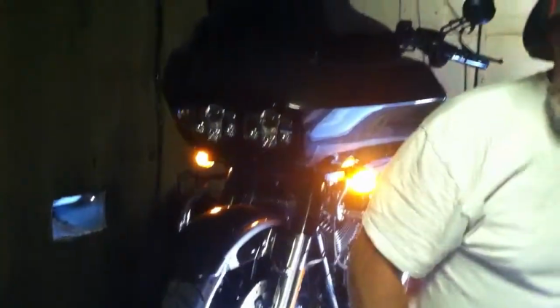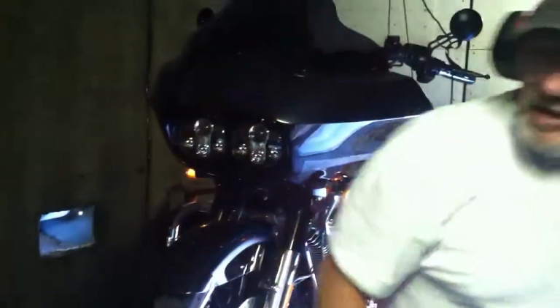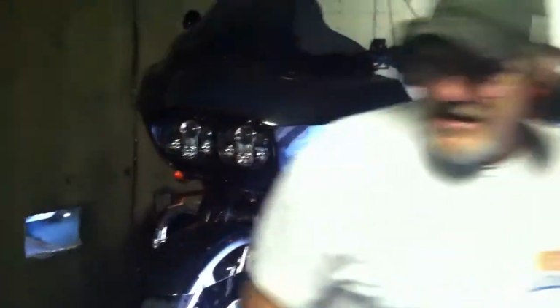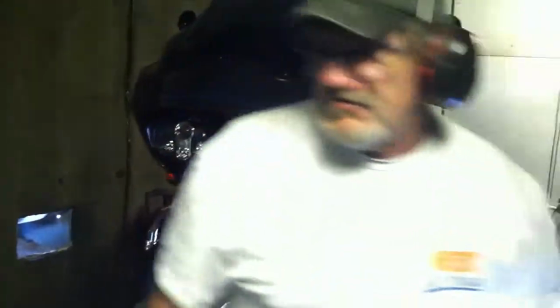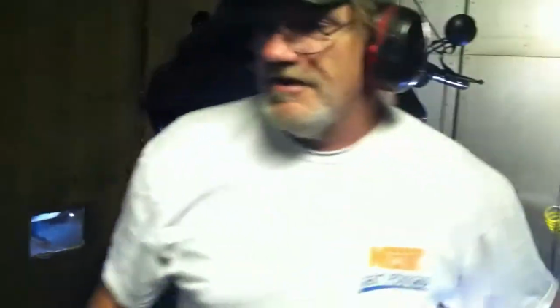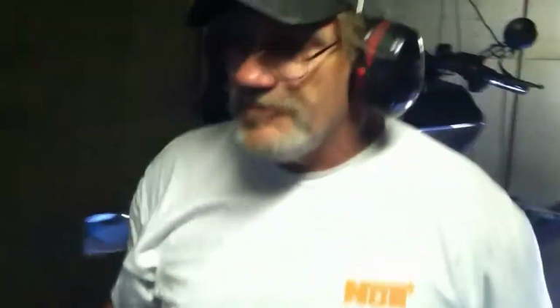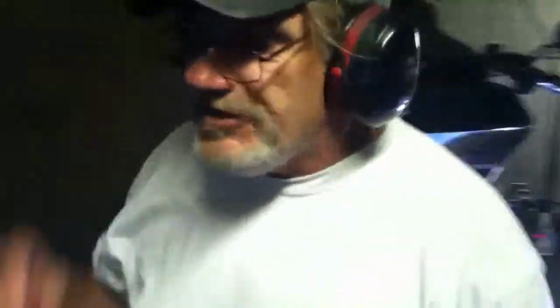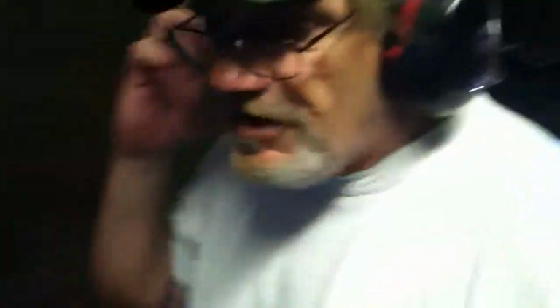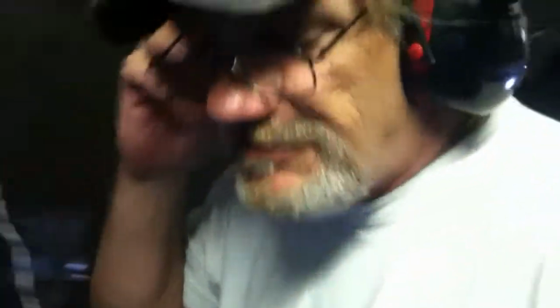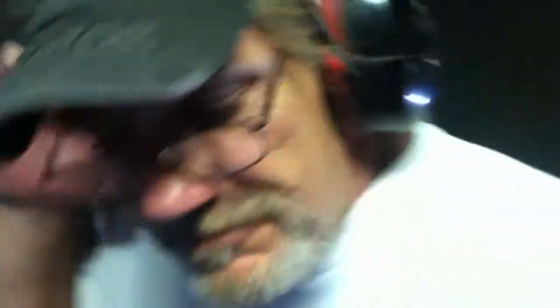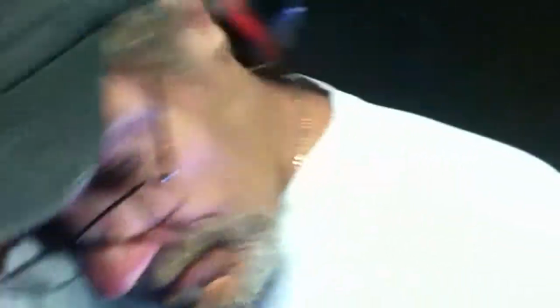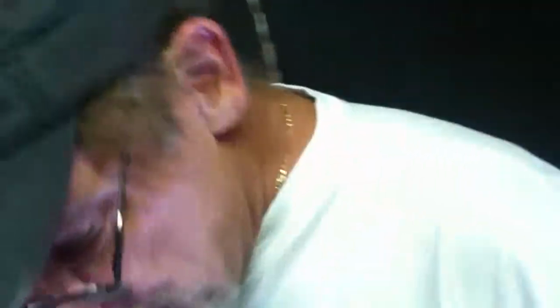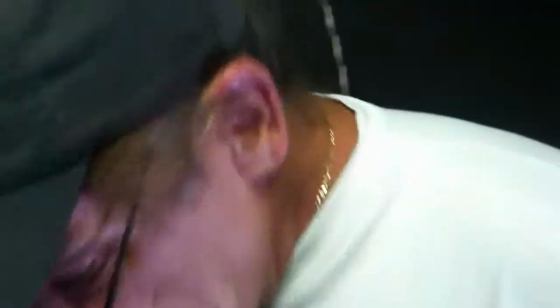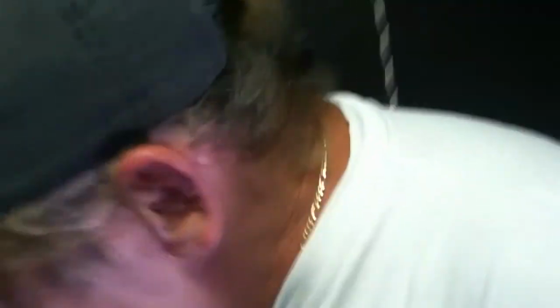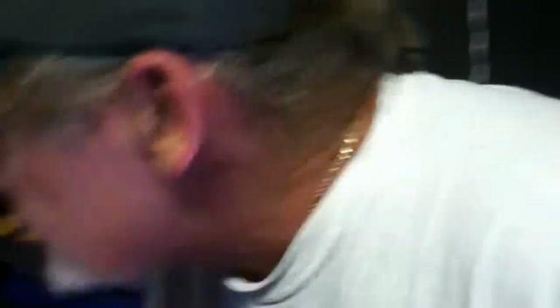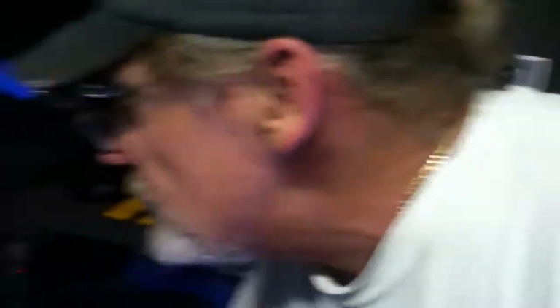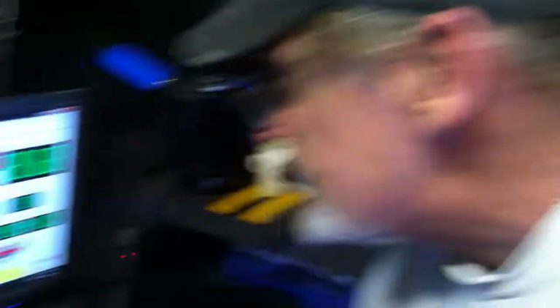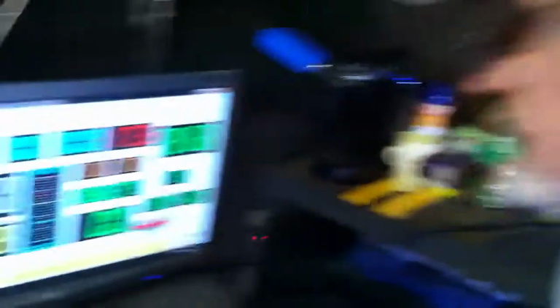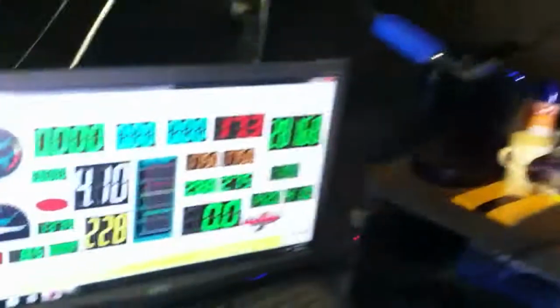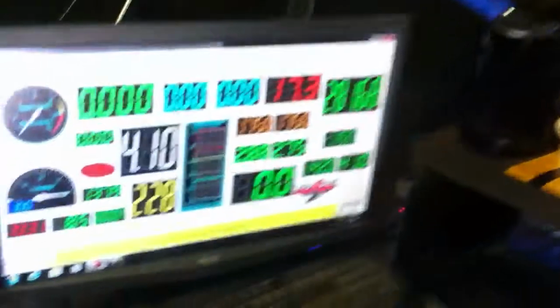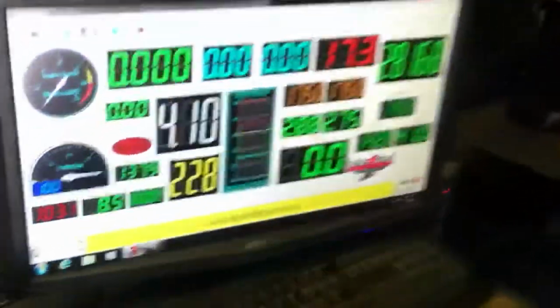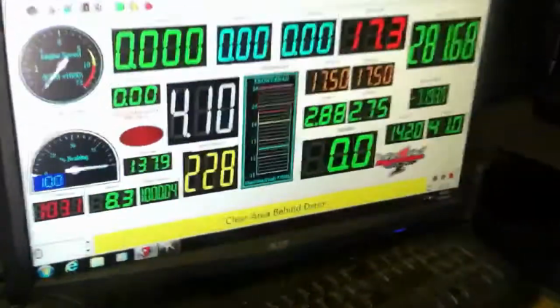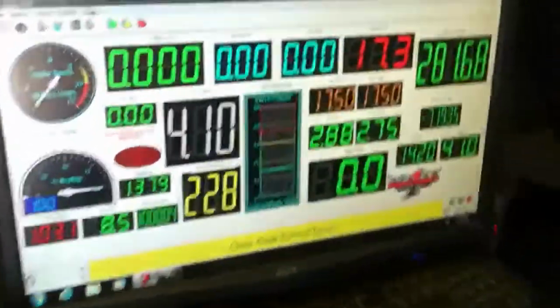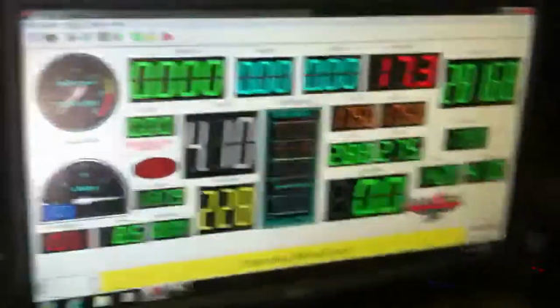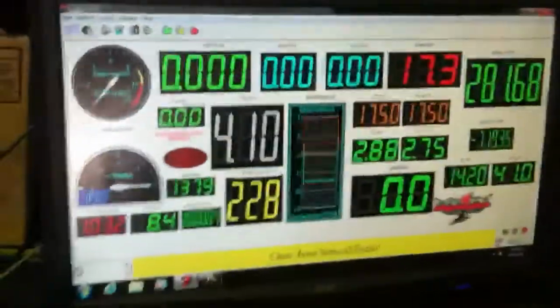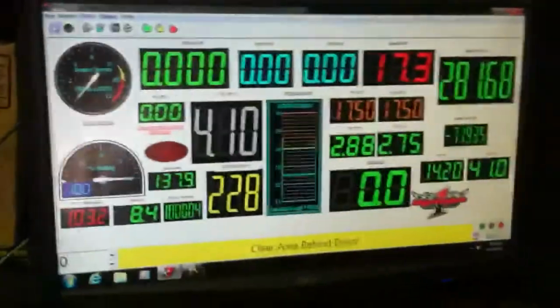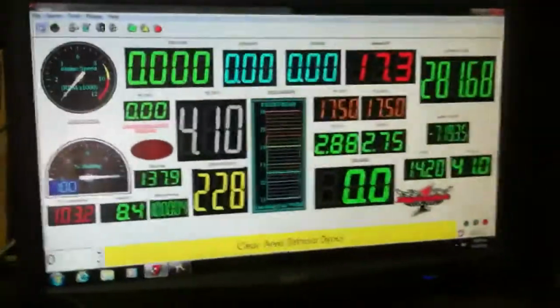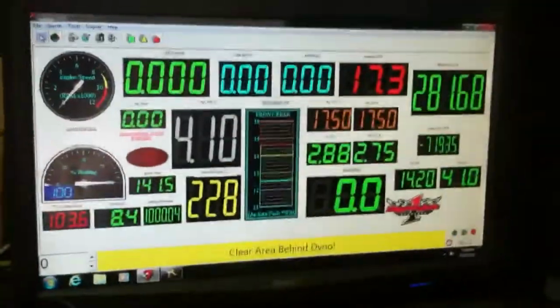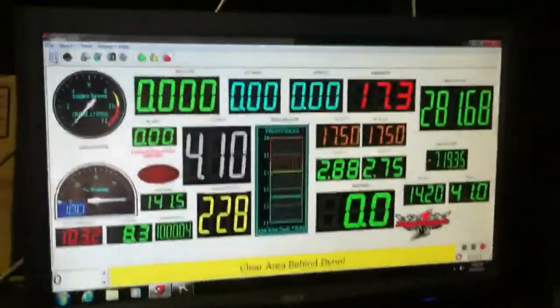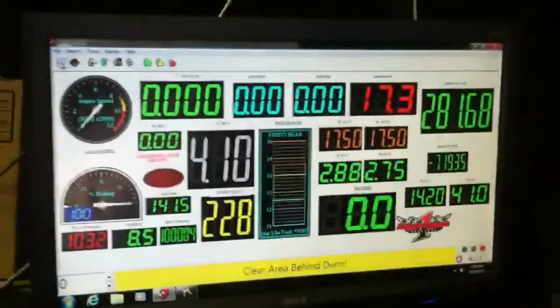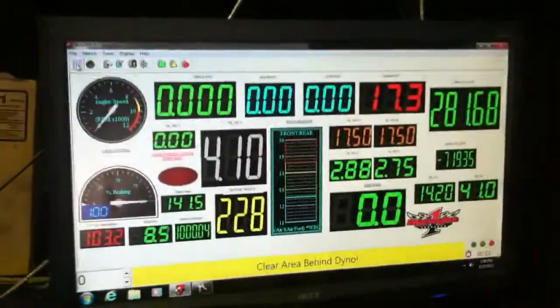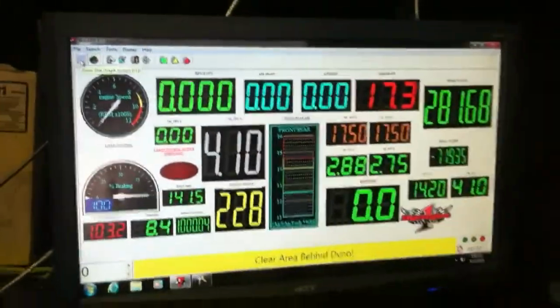Alright, sounded pretty good. Let's take a look at the numbers and show me what you got.